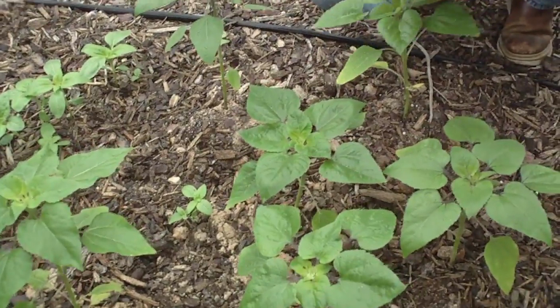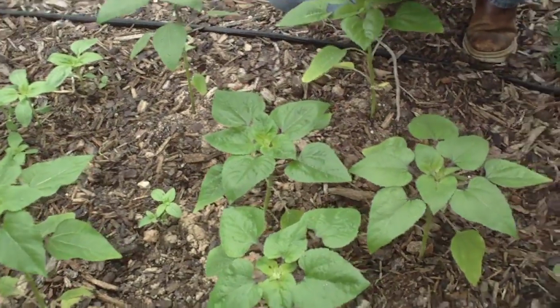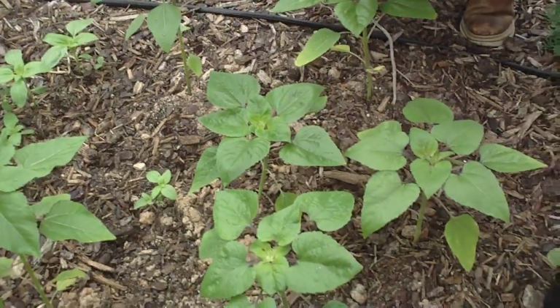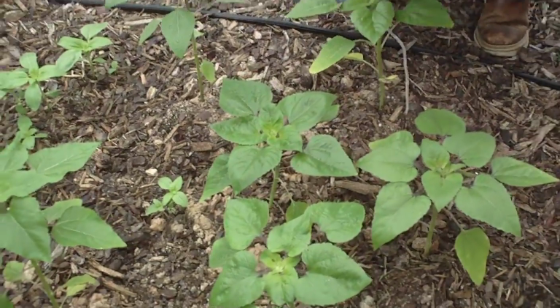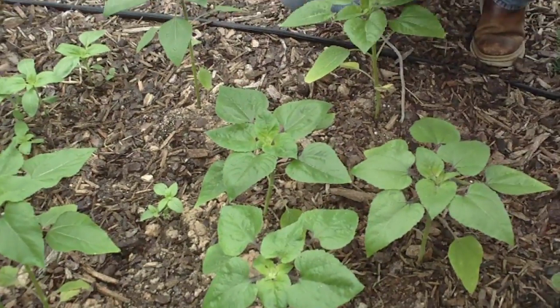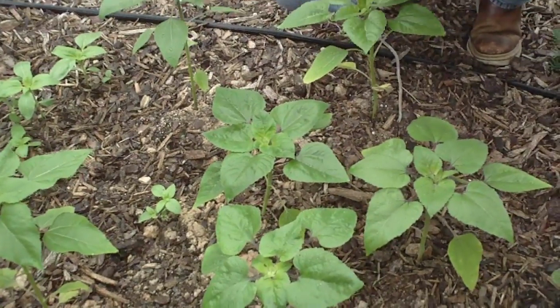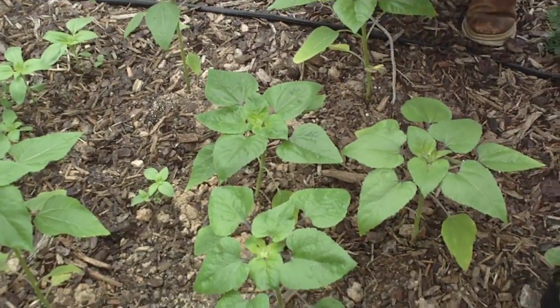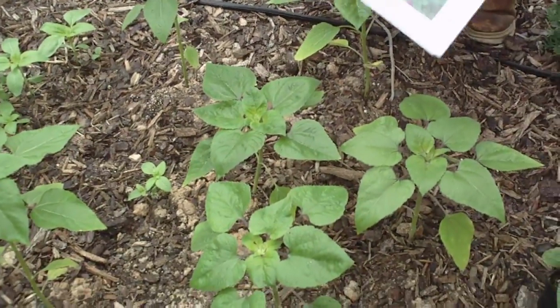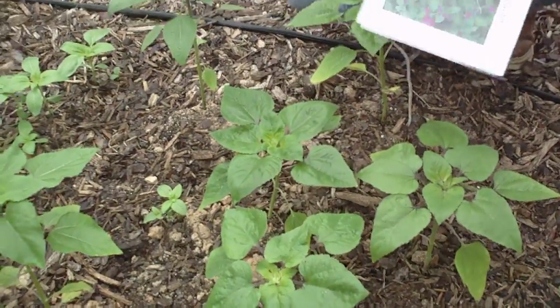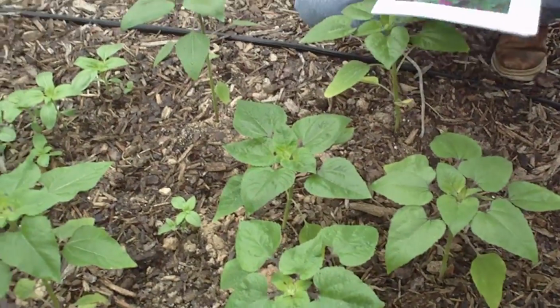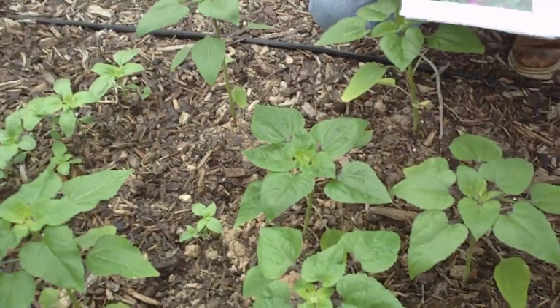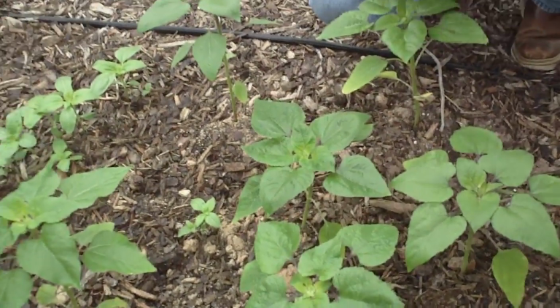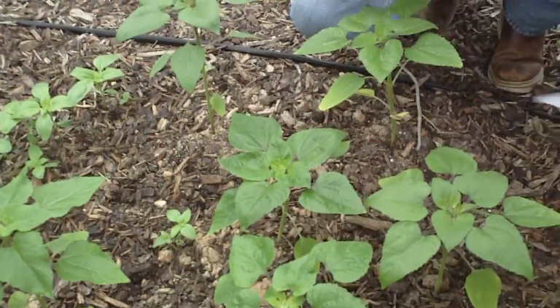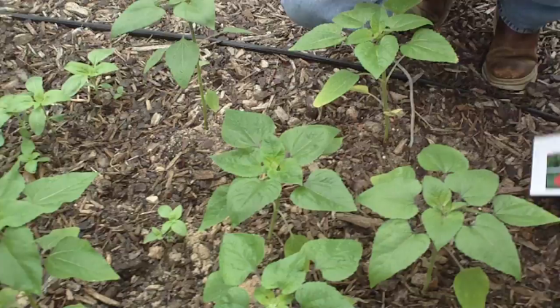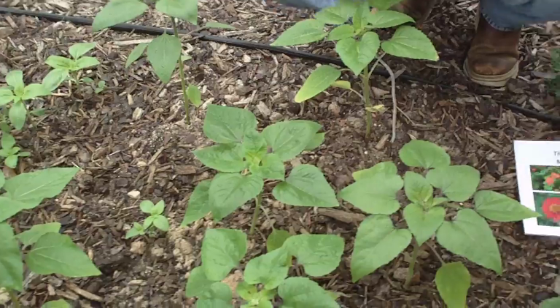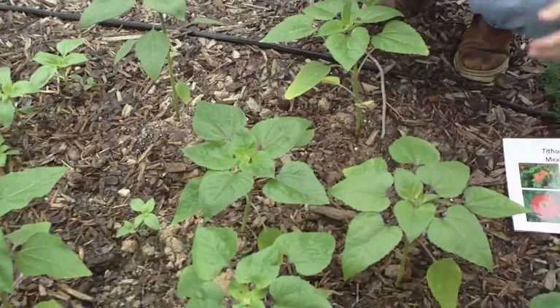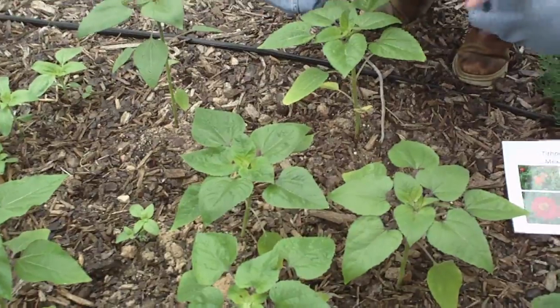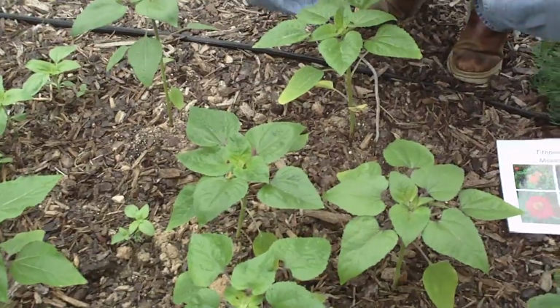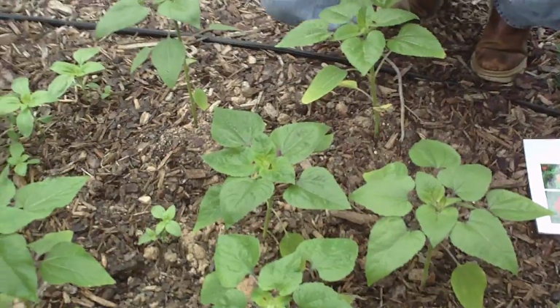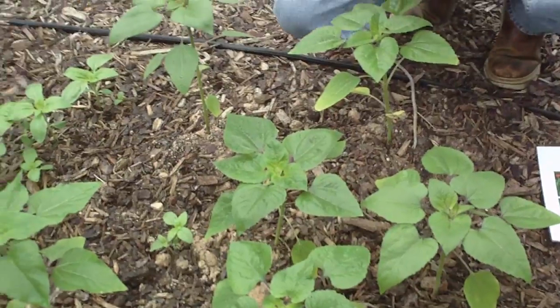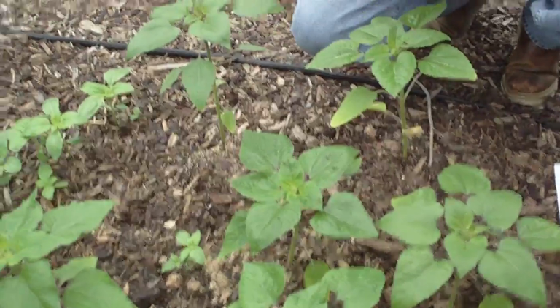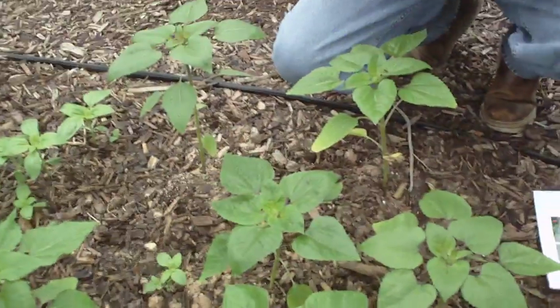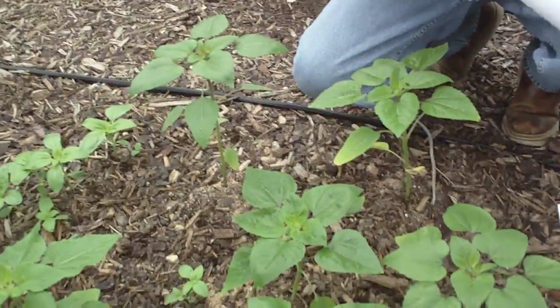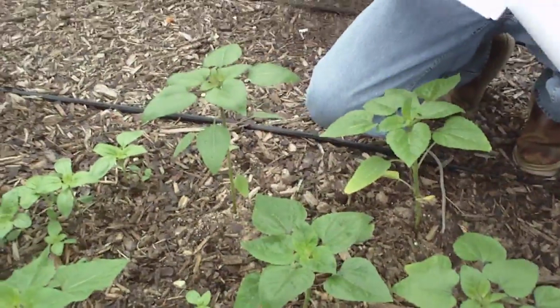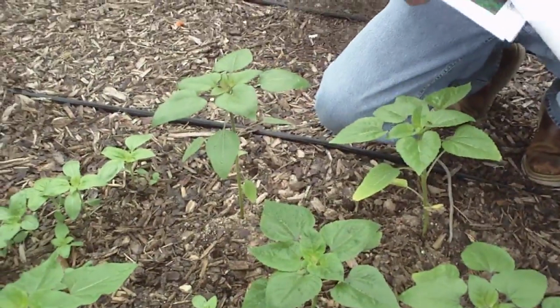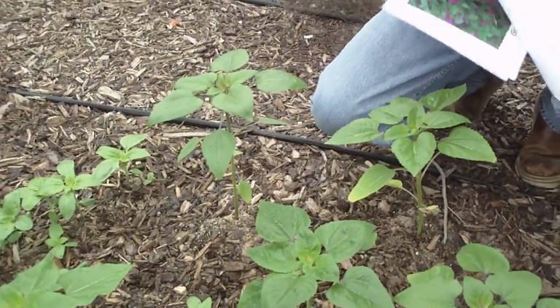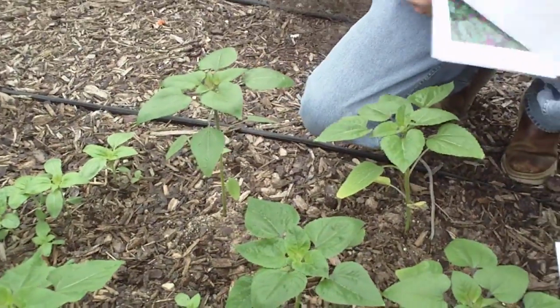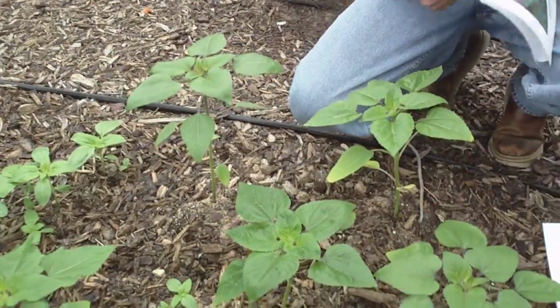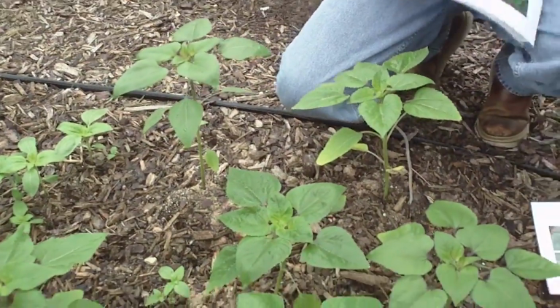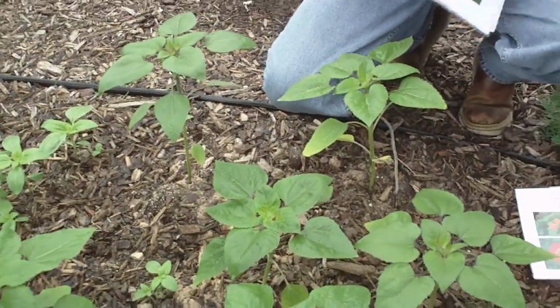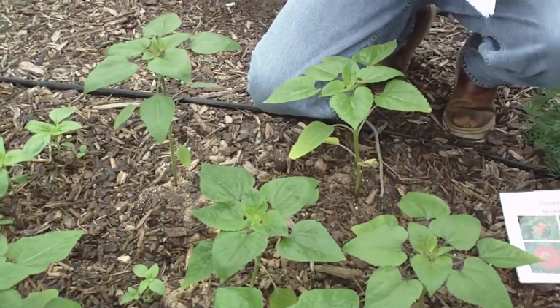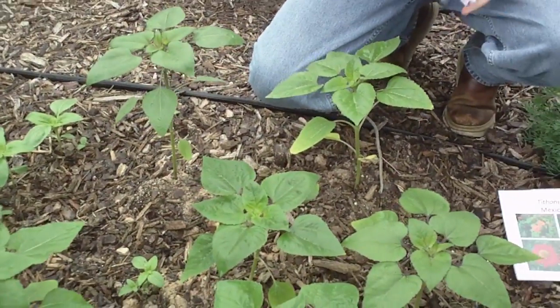This is Helianthus annuus, the common sunflower.